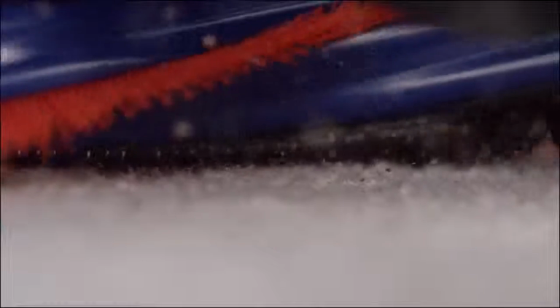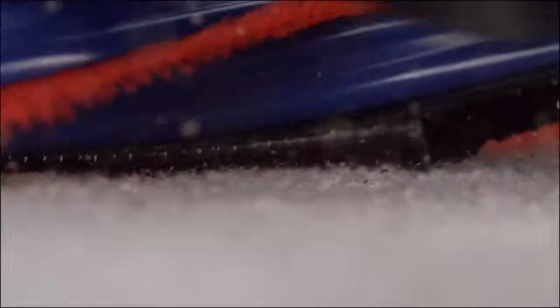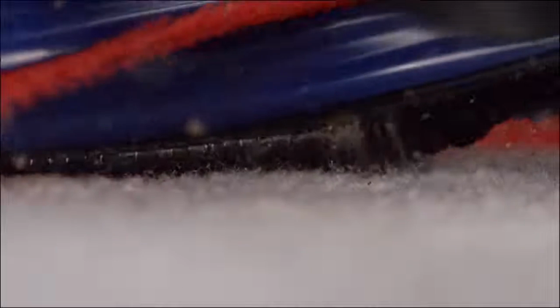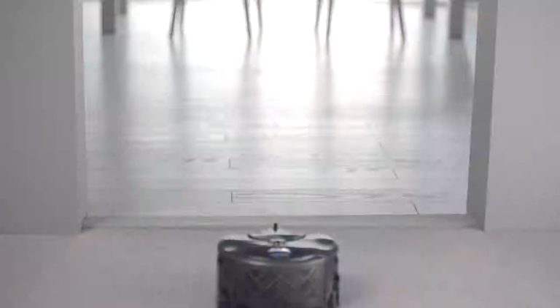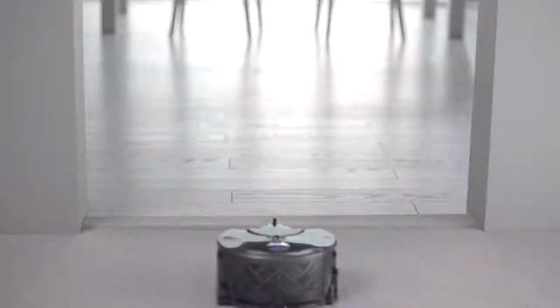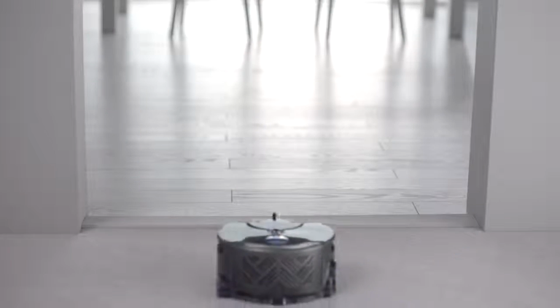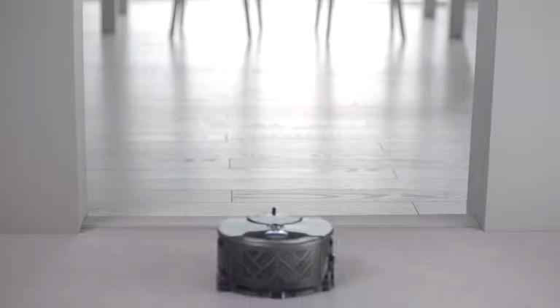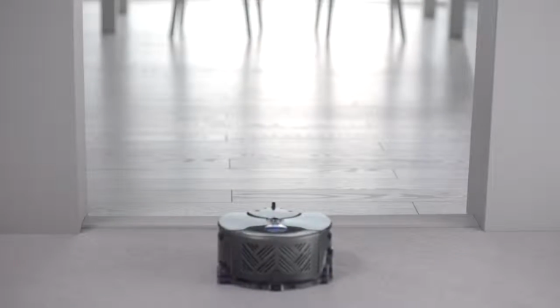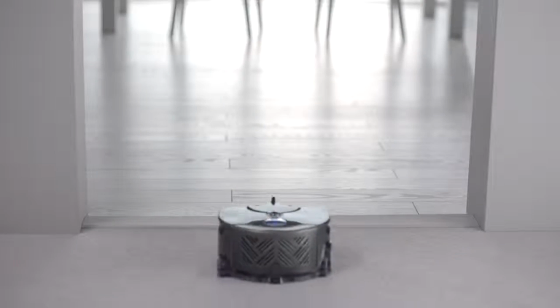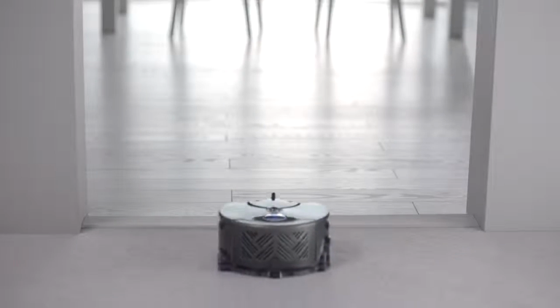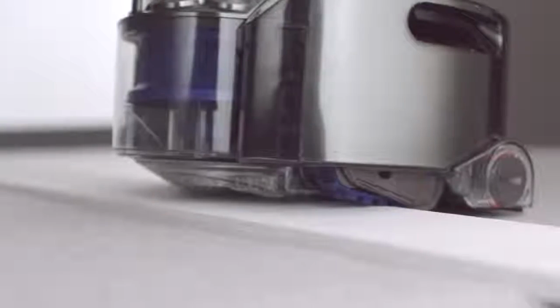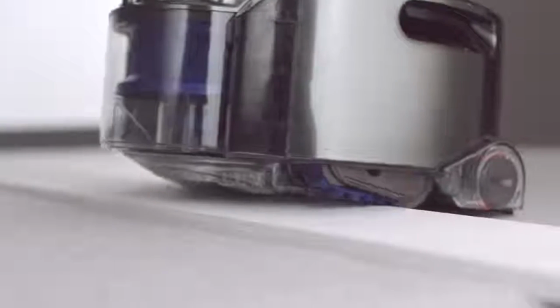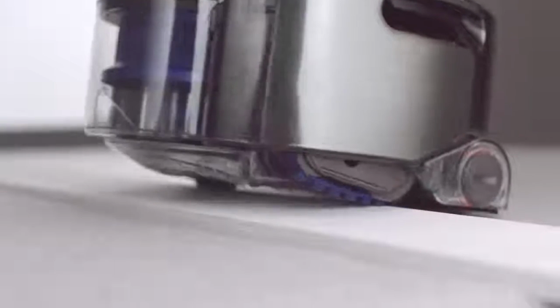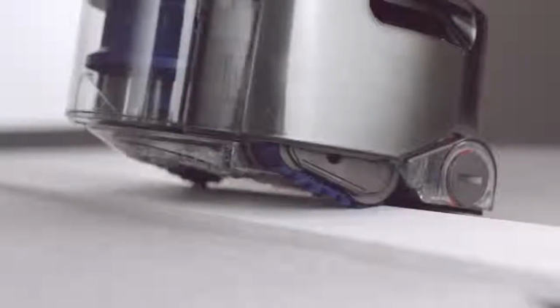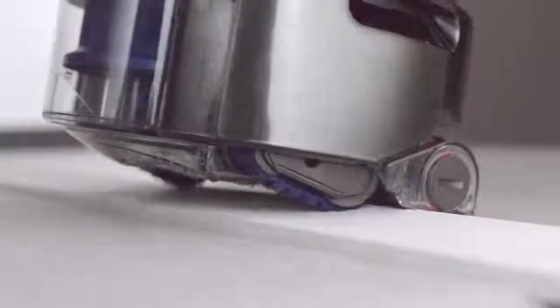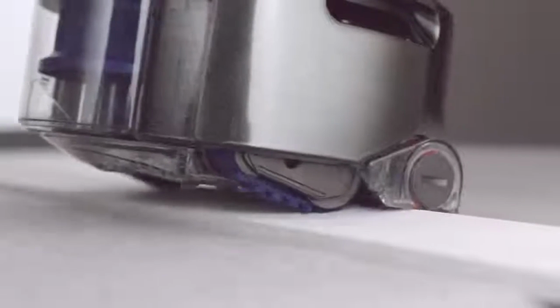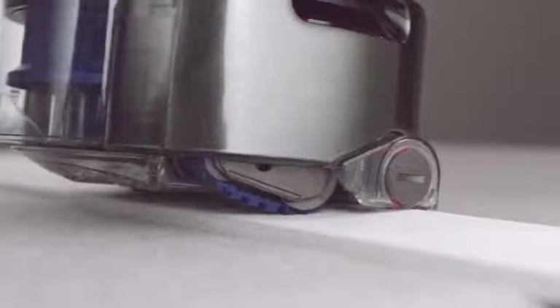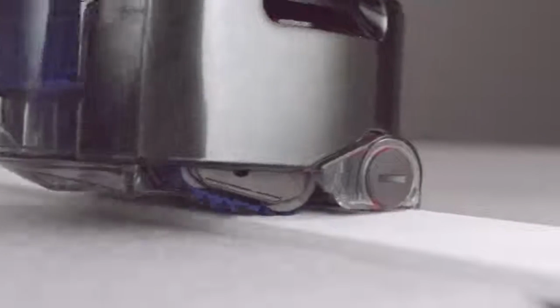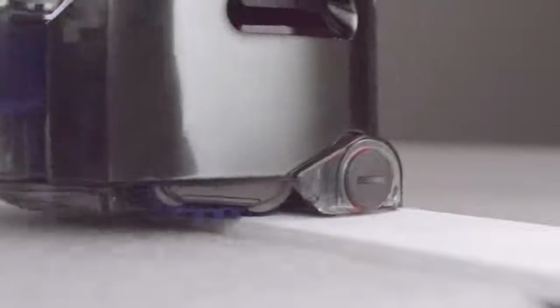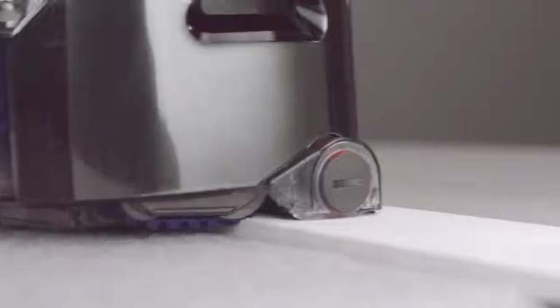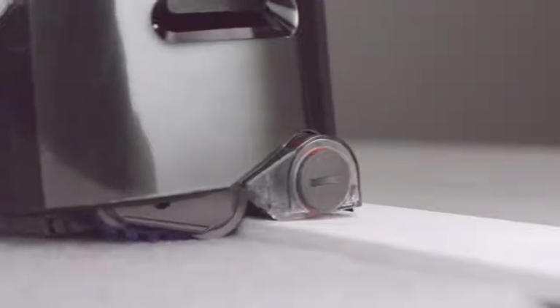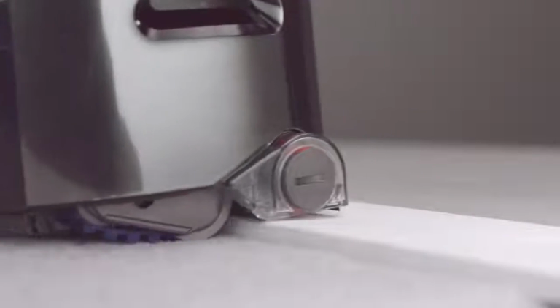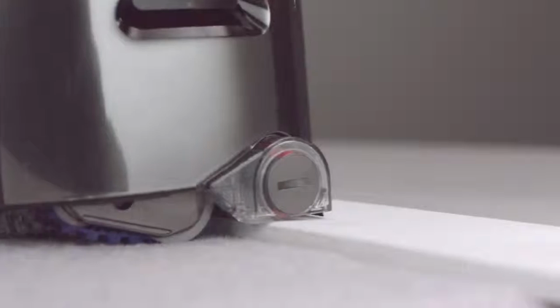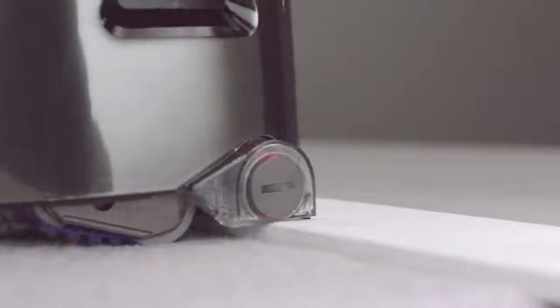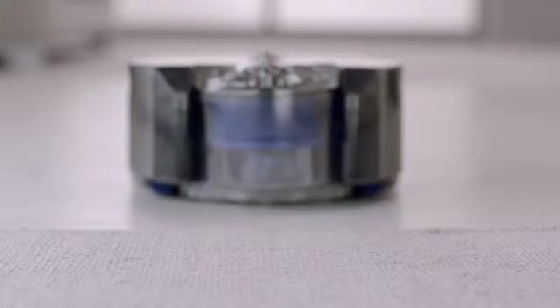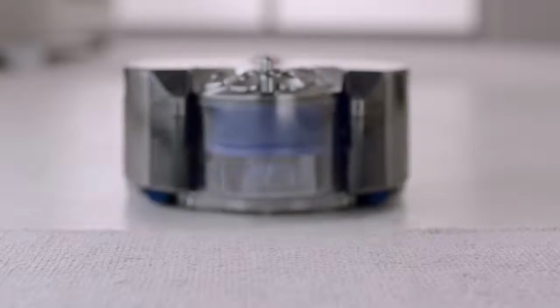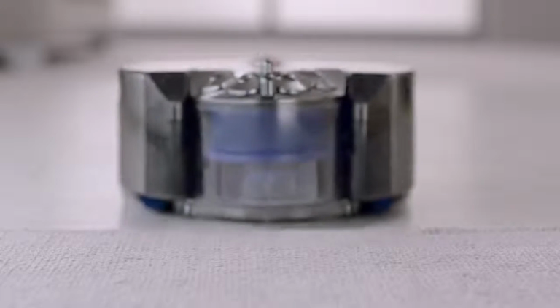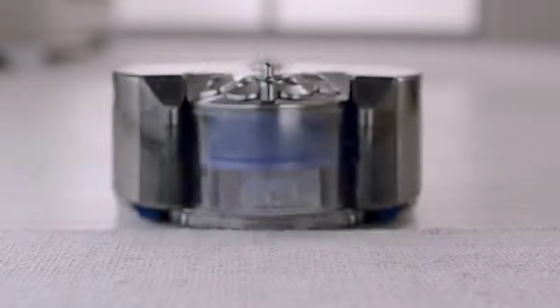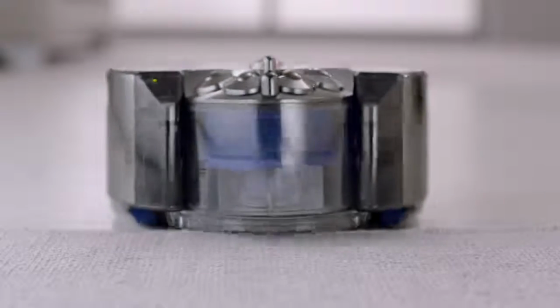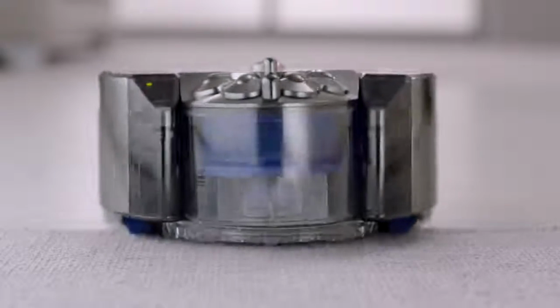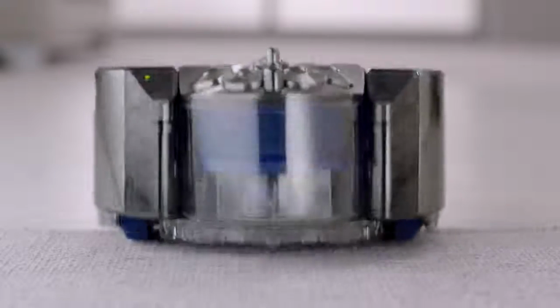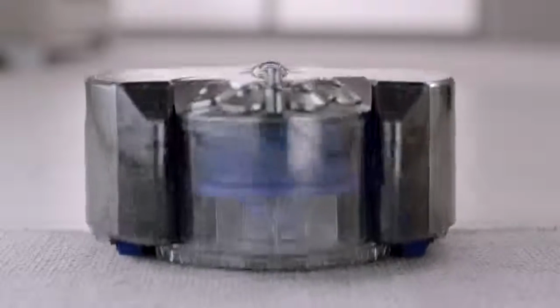Continuous tank tracks climb over obstacles and maintain speed and direction, ensuring it stays on course.